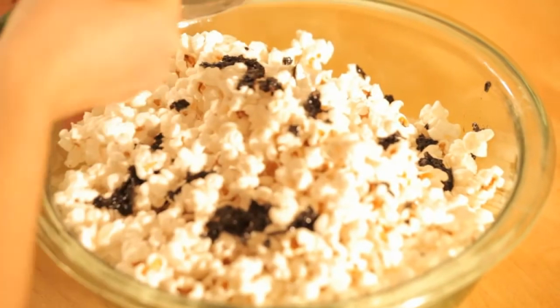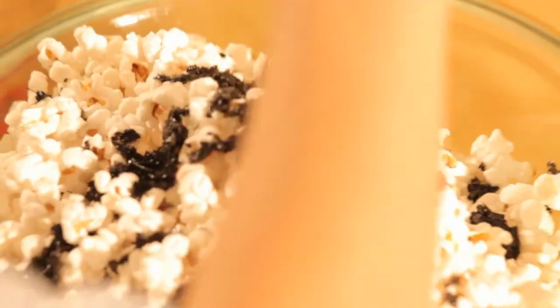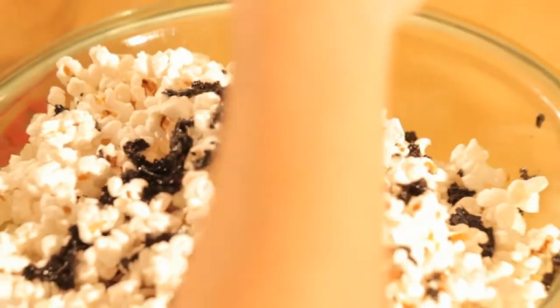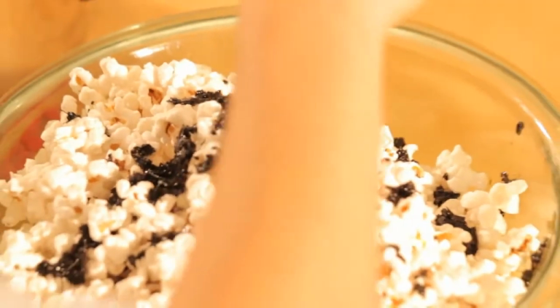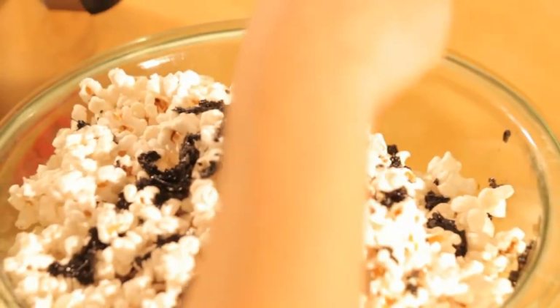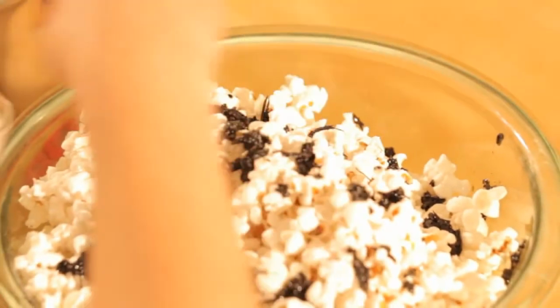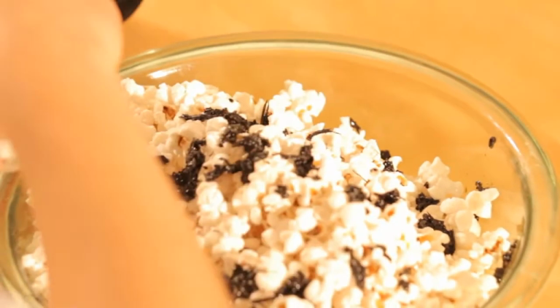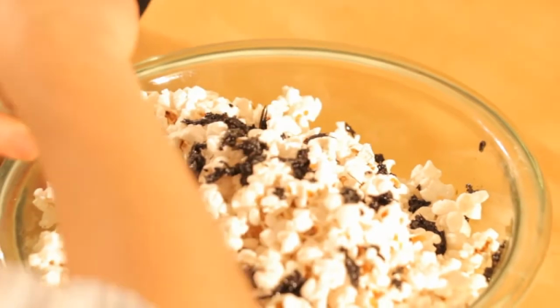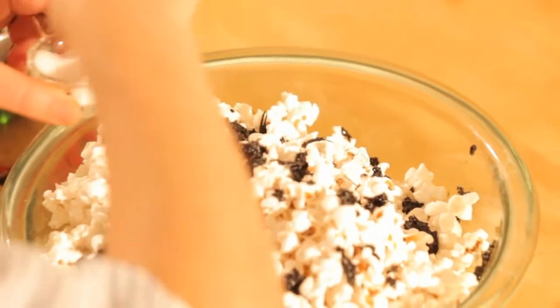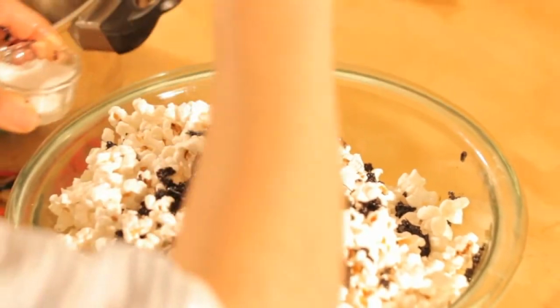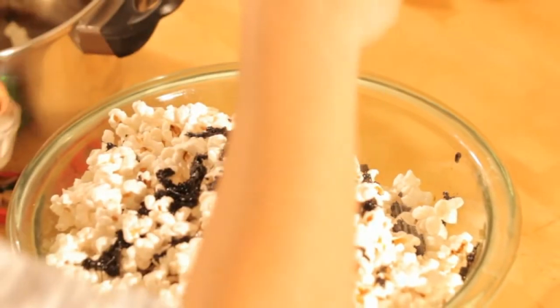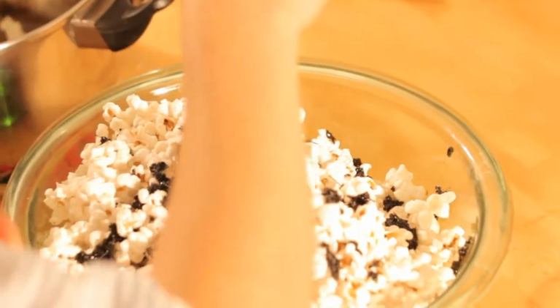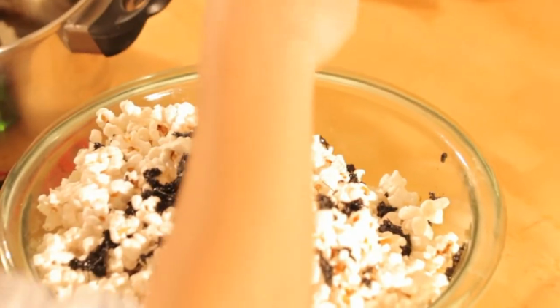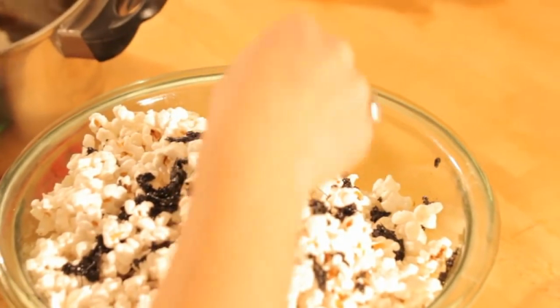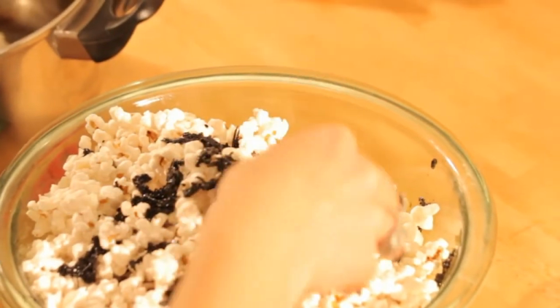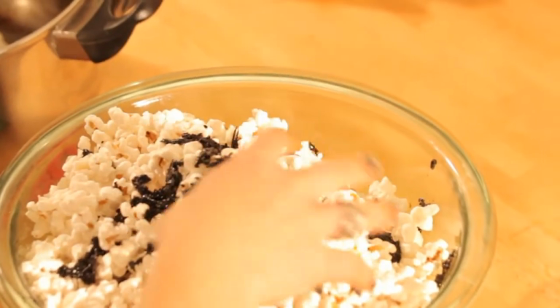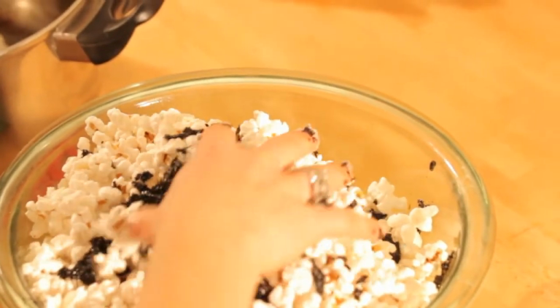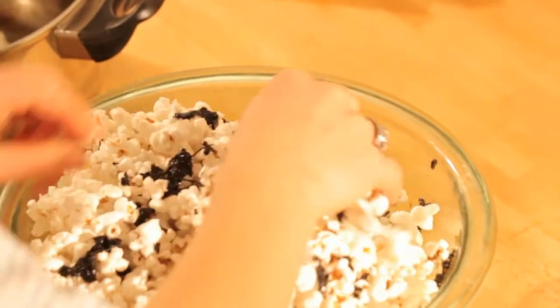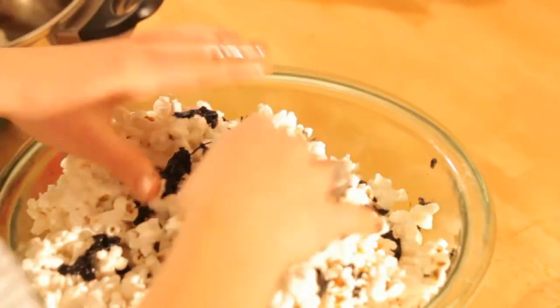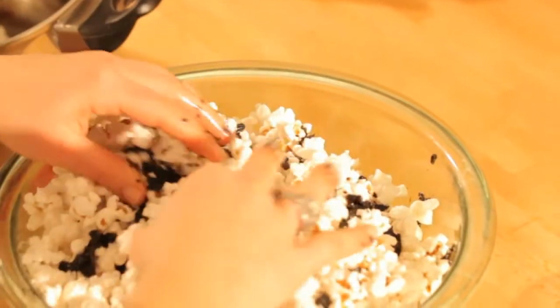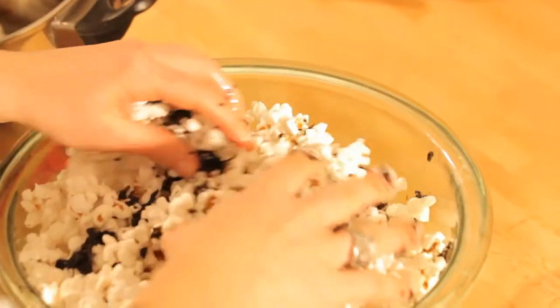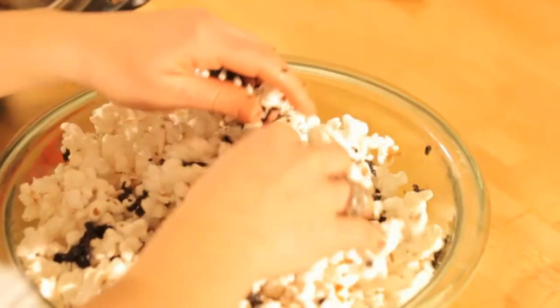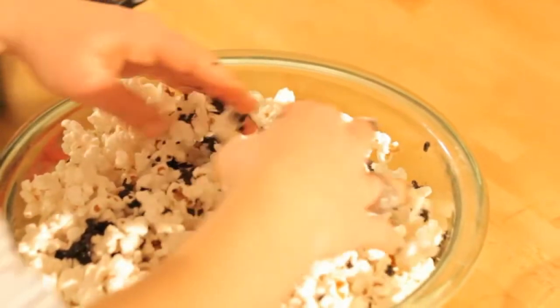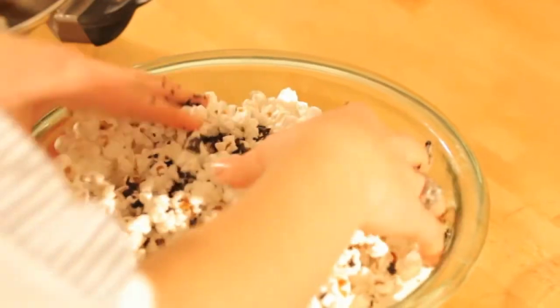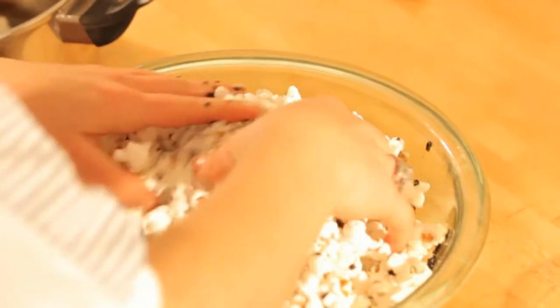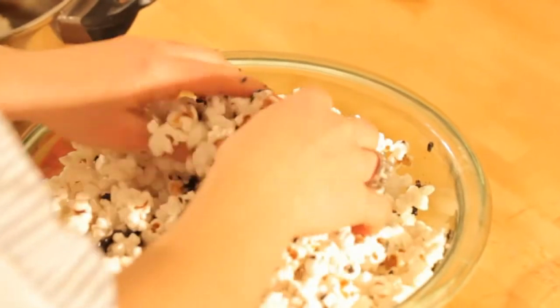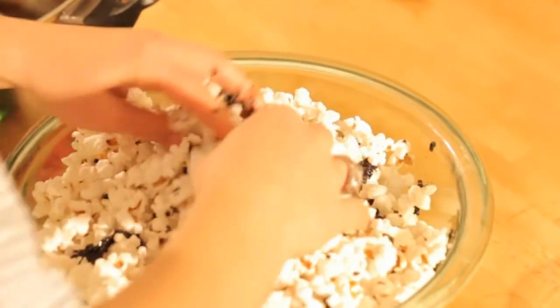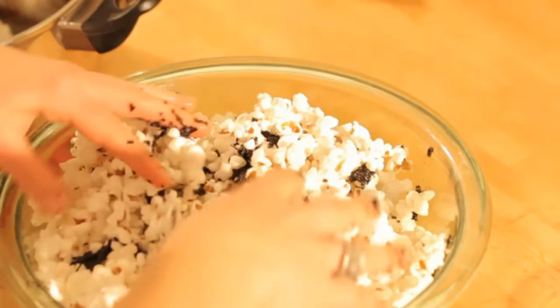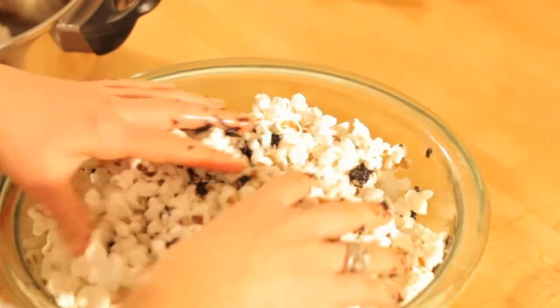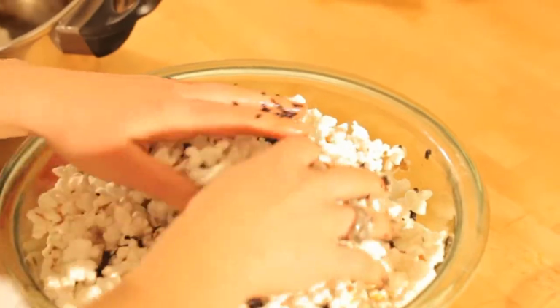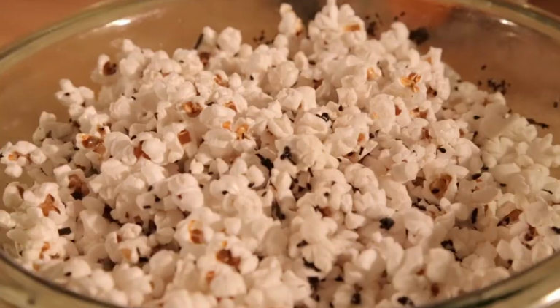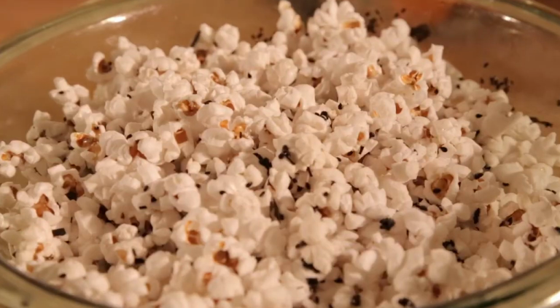This popcorn makes a really great quick and easy snack, and you can even make the topping ahead of time and save it for later.